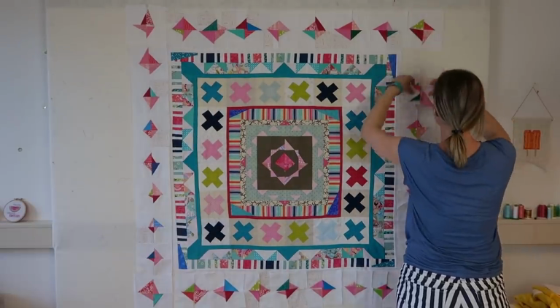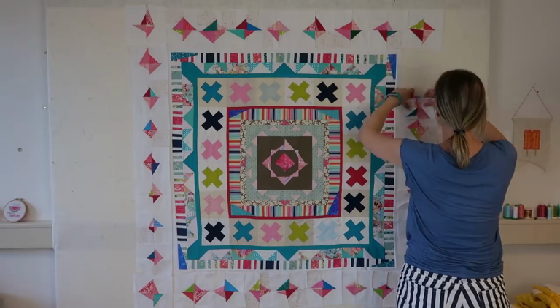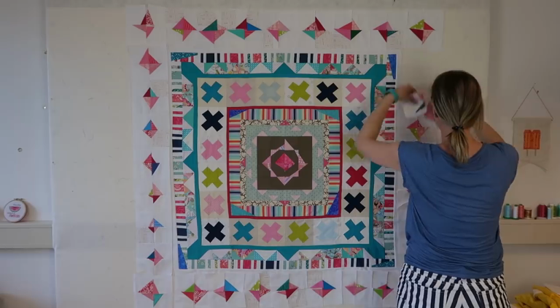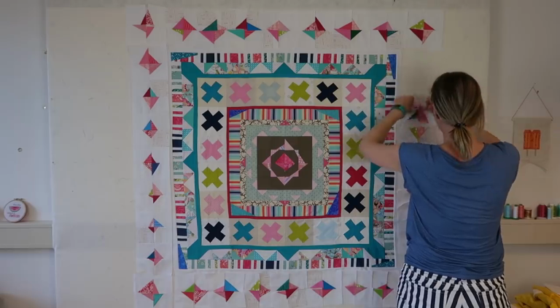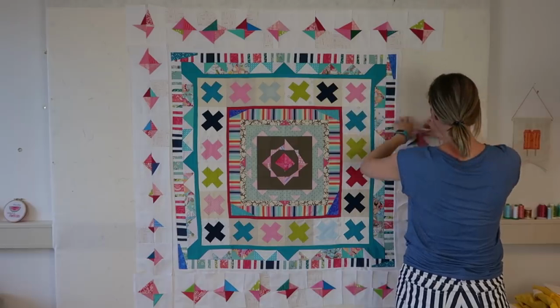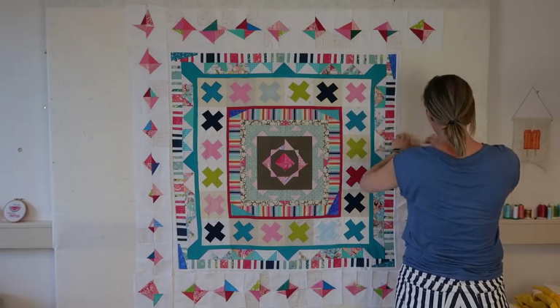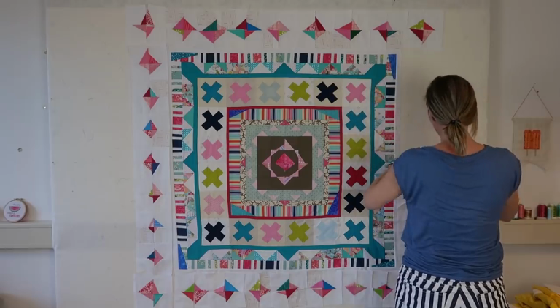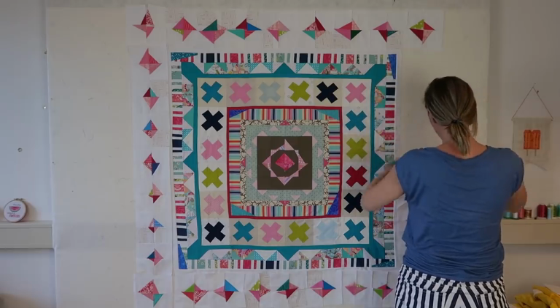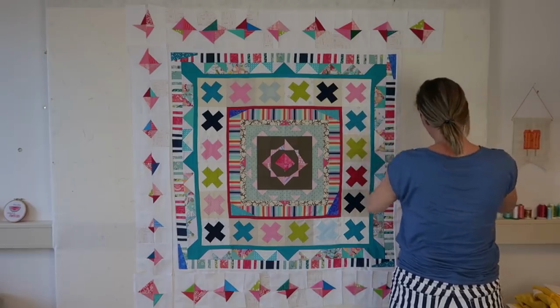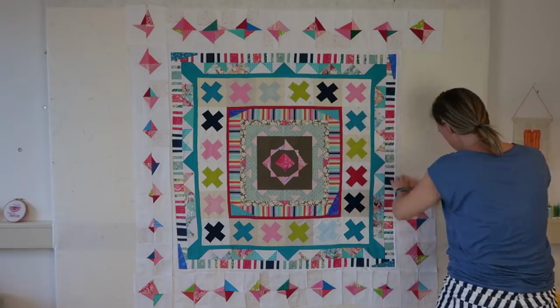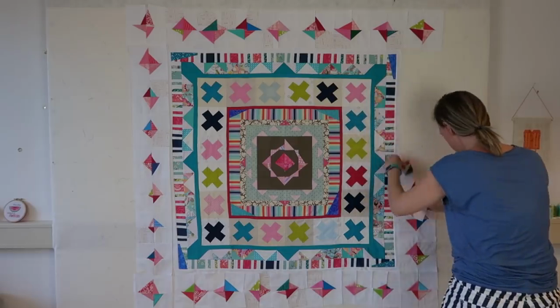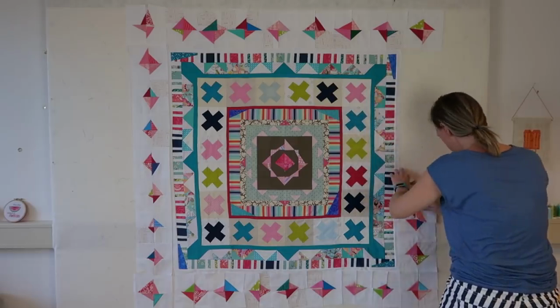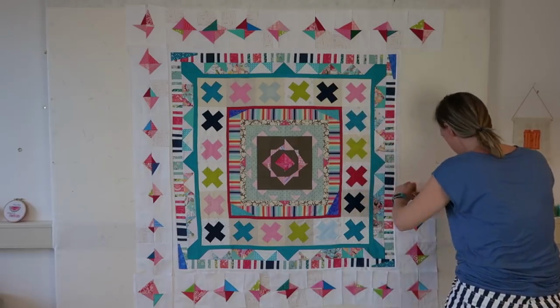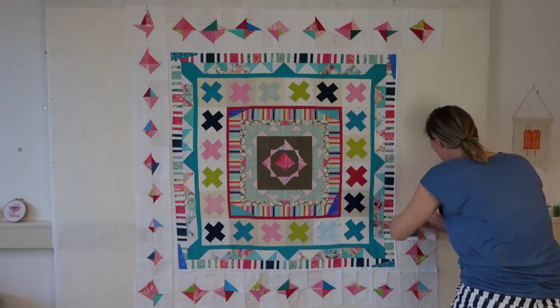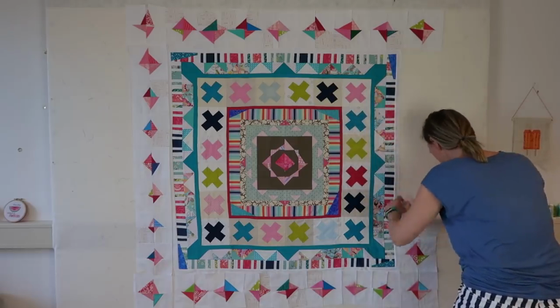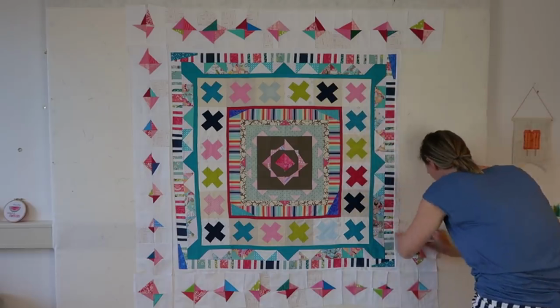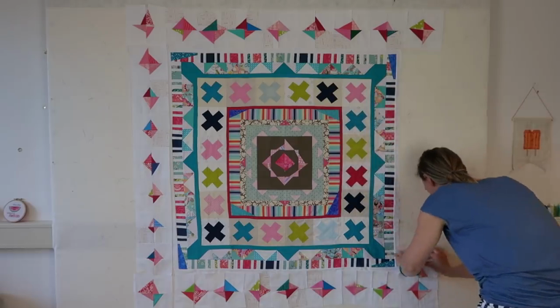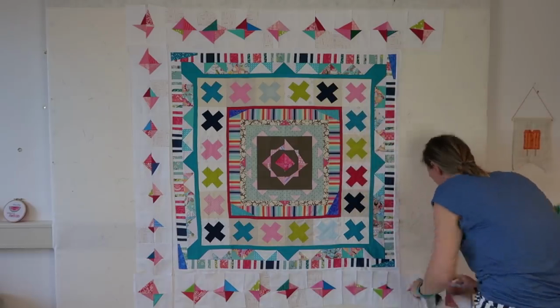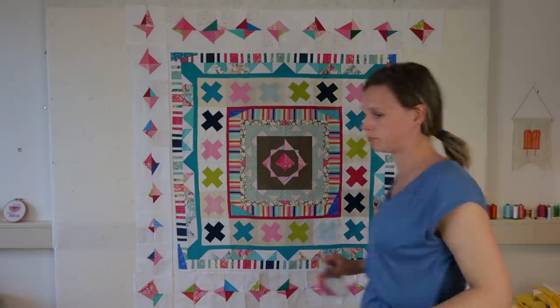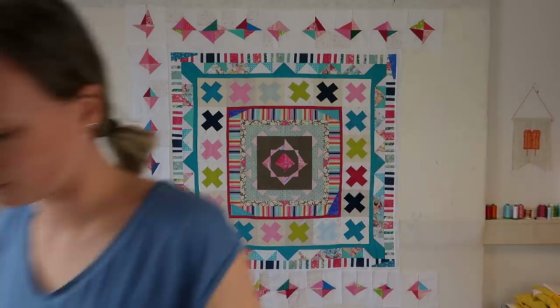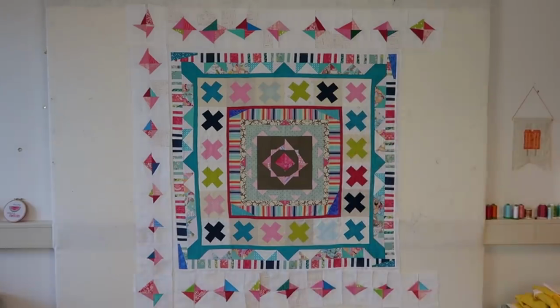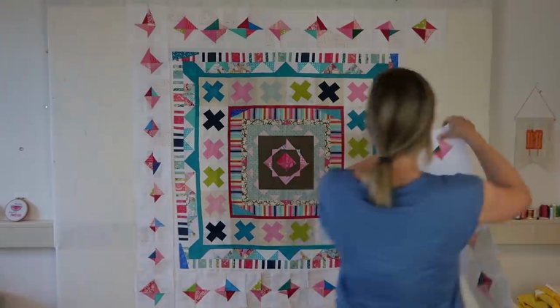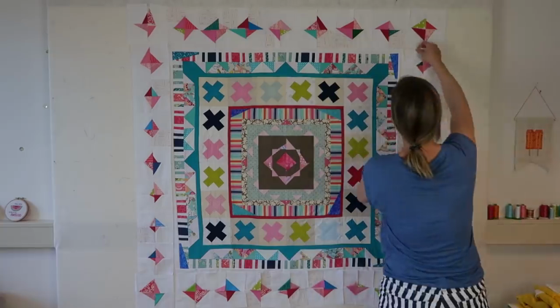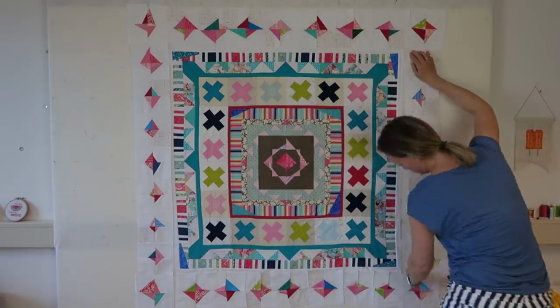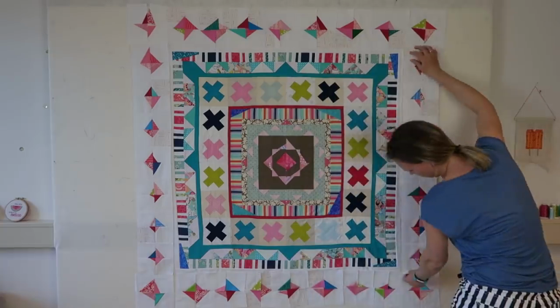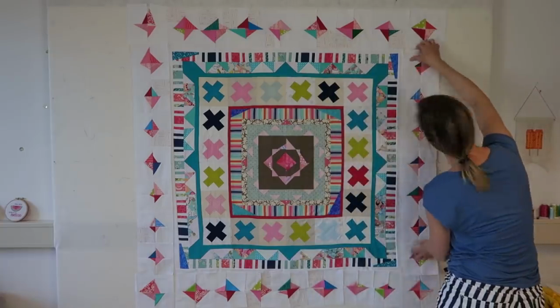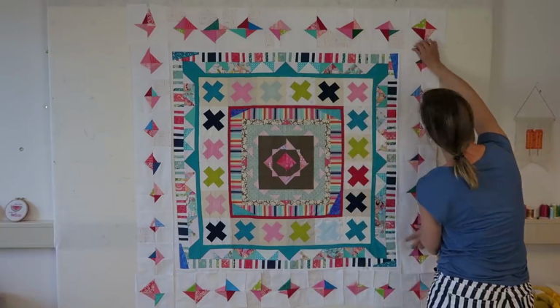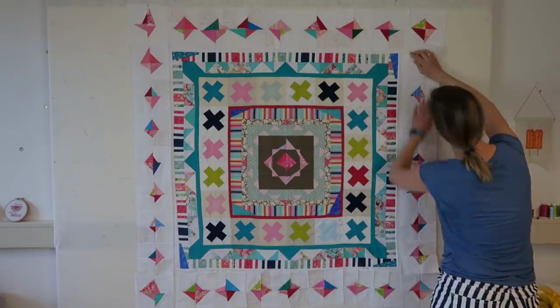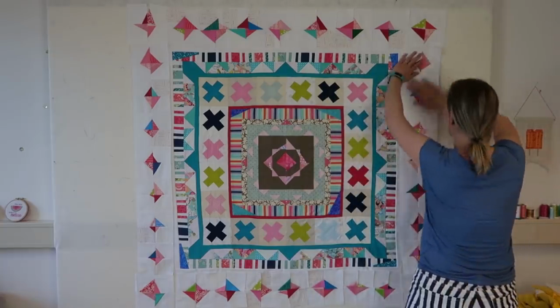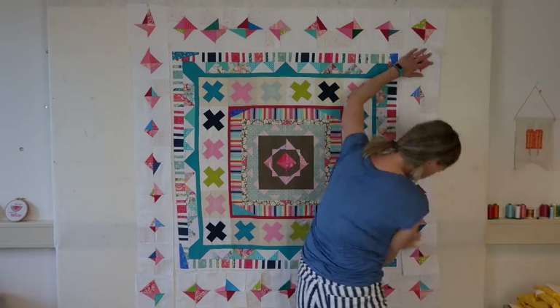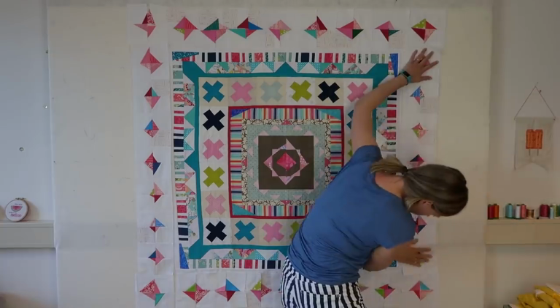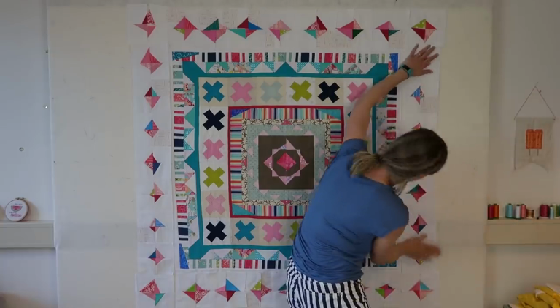What kind of quilting technique would you like to learn more about? Let me know in the comments below — I would love to hear what you'd like to see on my channel.